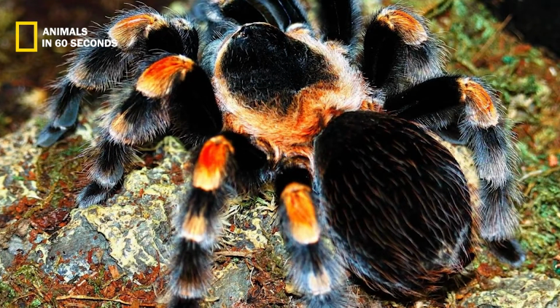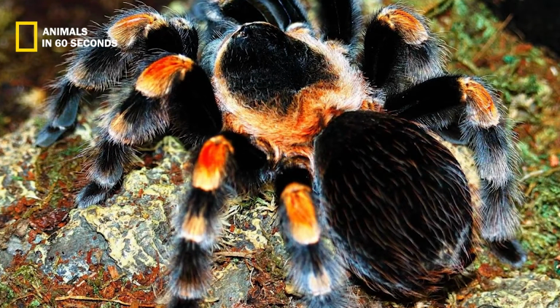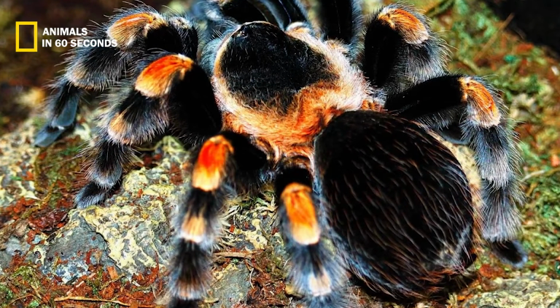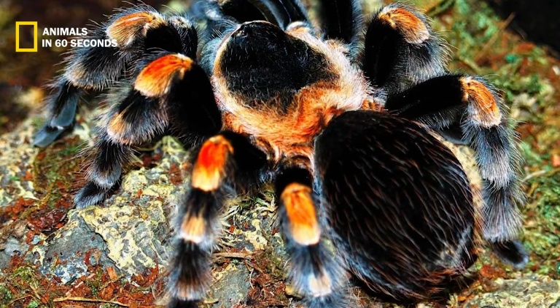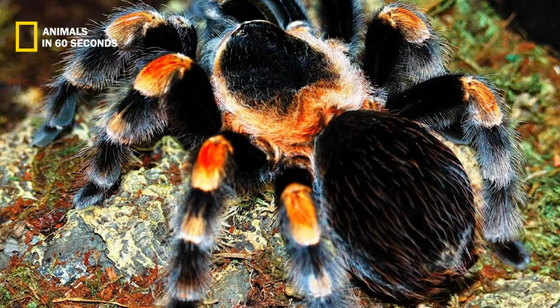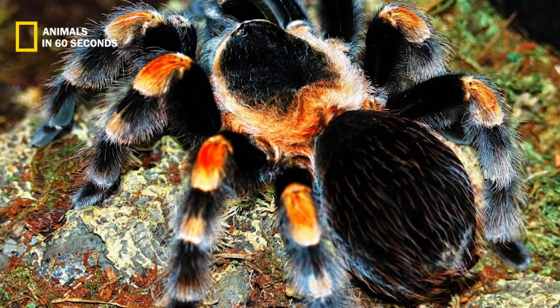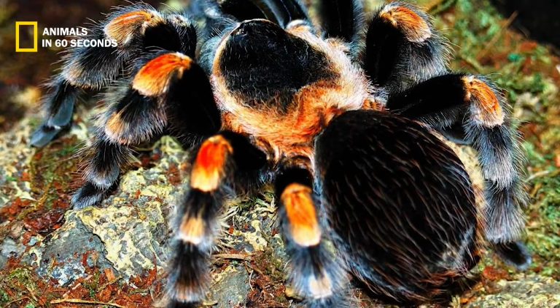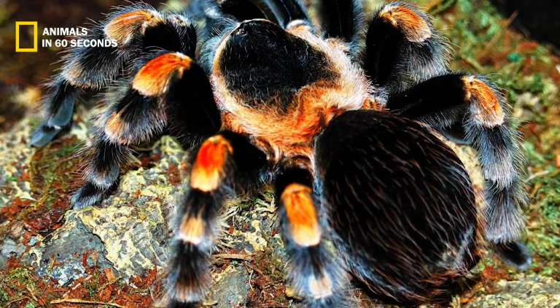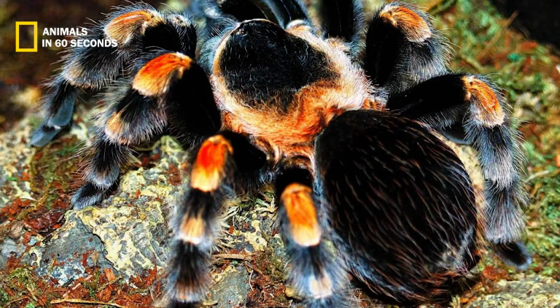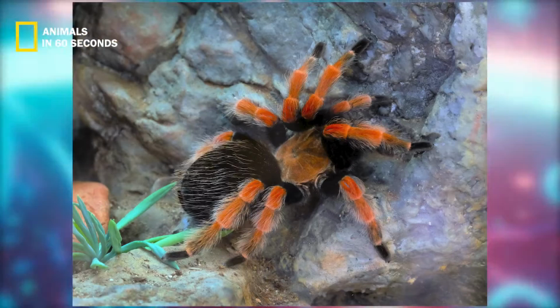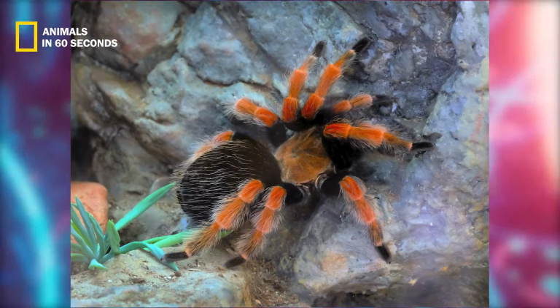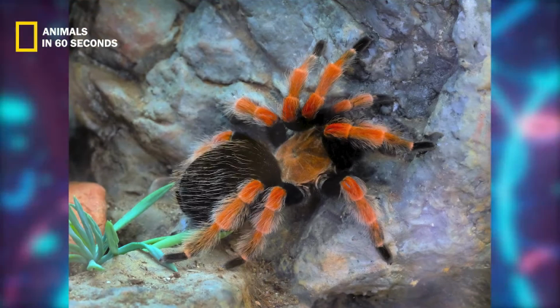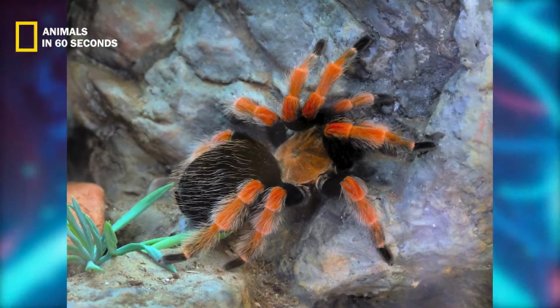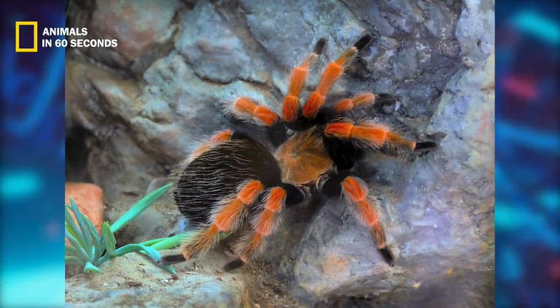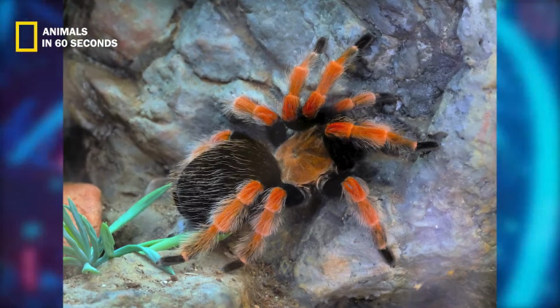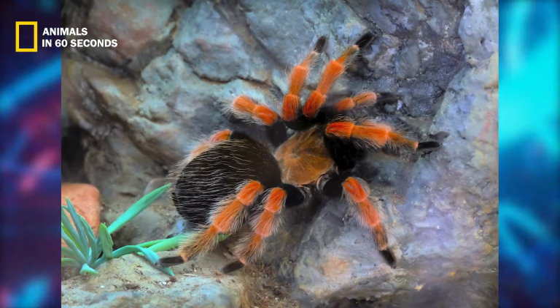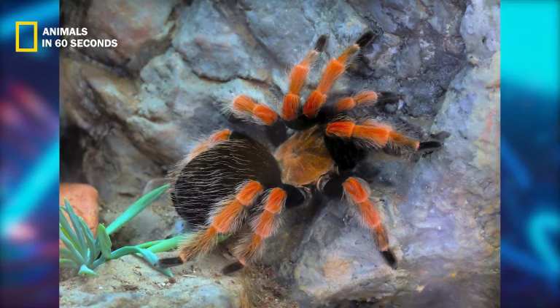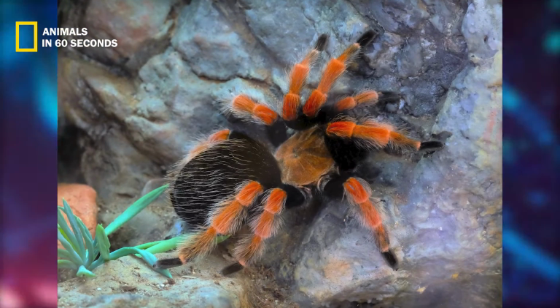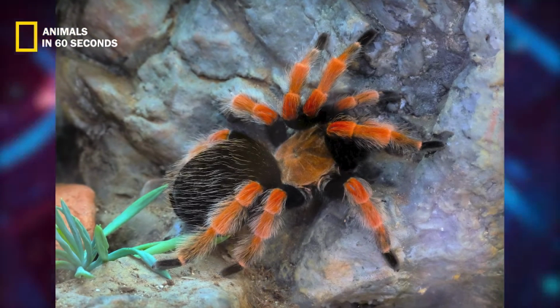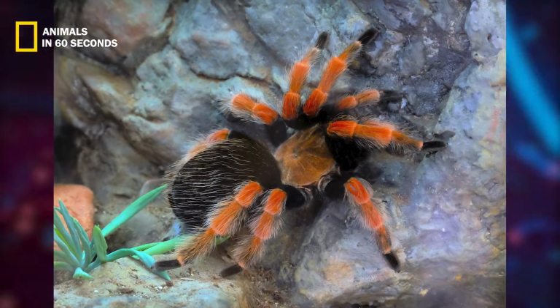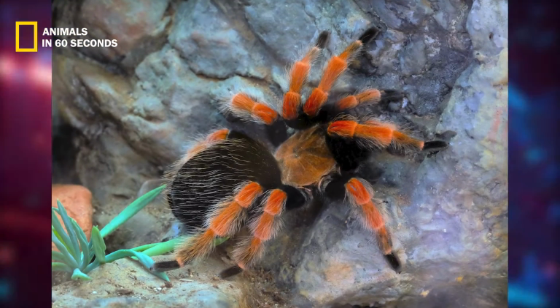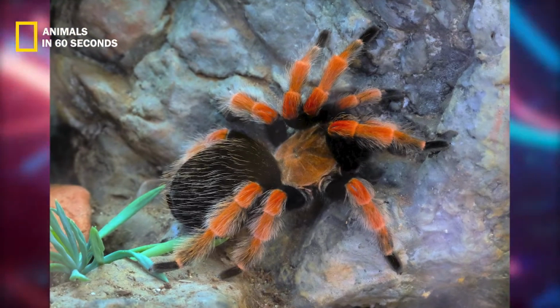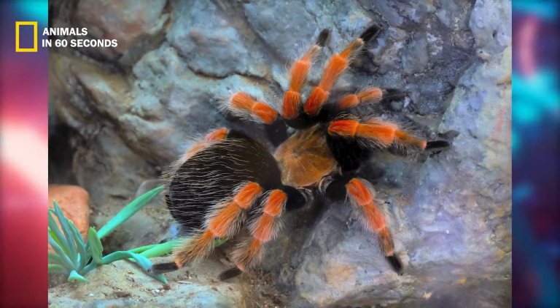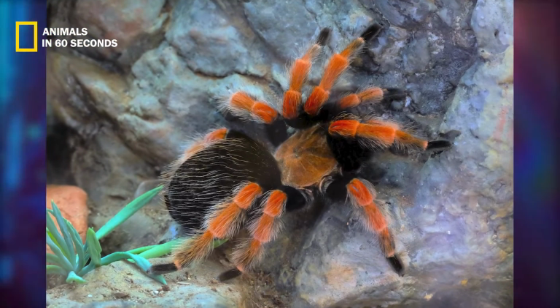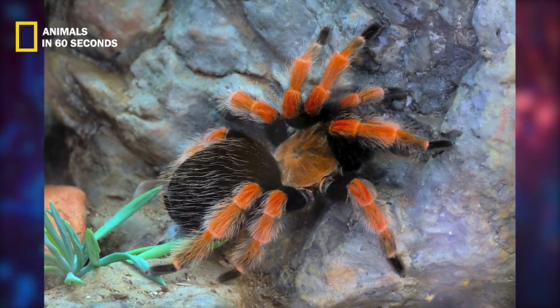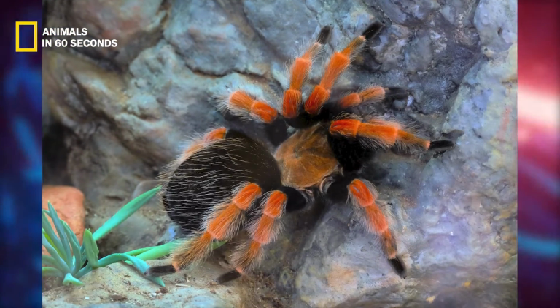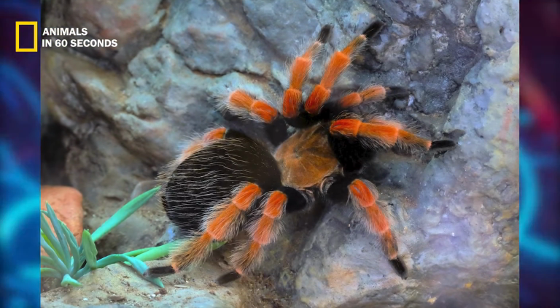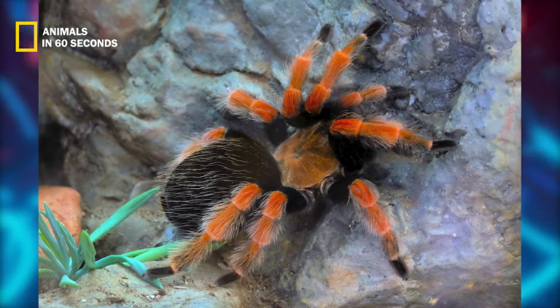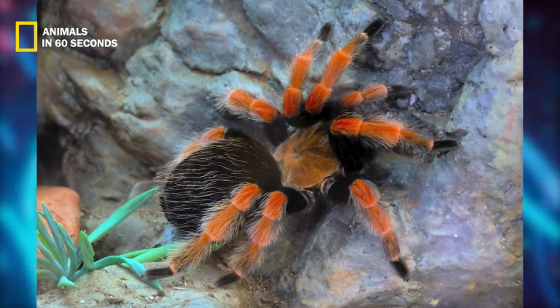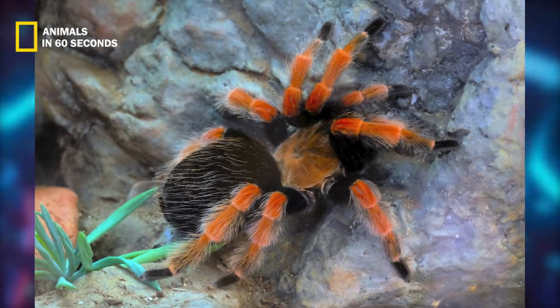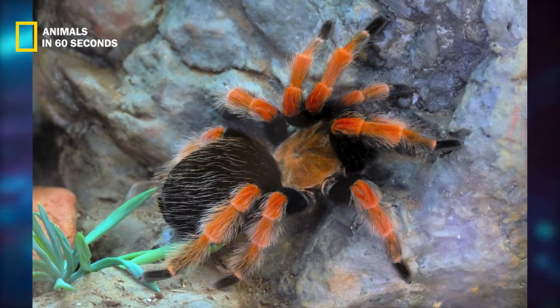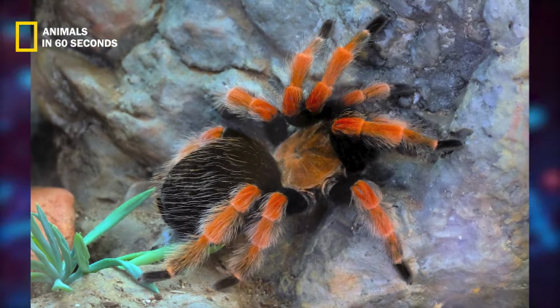Red knee tarantula spiderlings are not fully colored like adults. The dark brown and reddish orange color pattern on their bodies doesn't begin to develop until they are many months old.